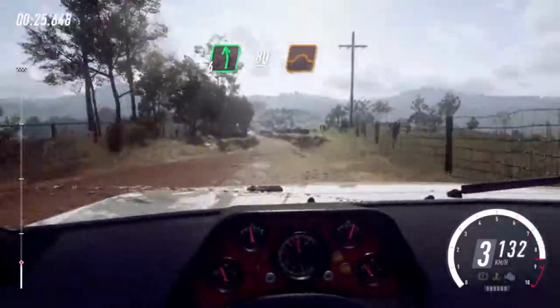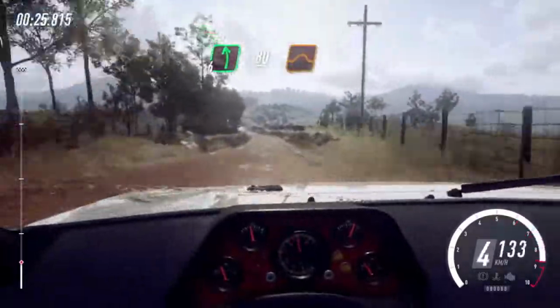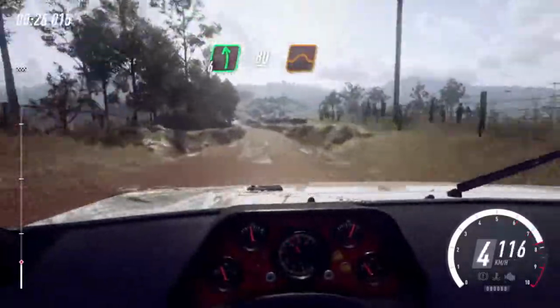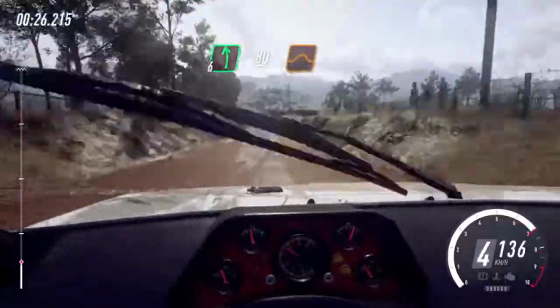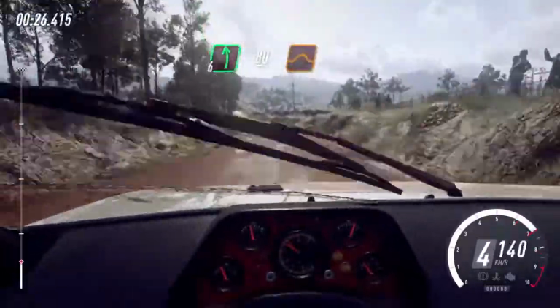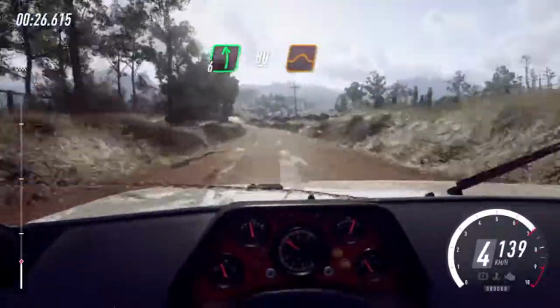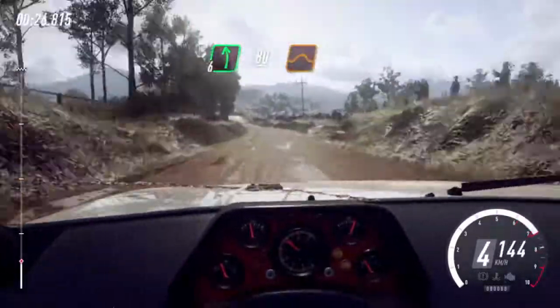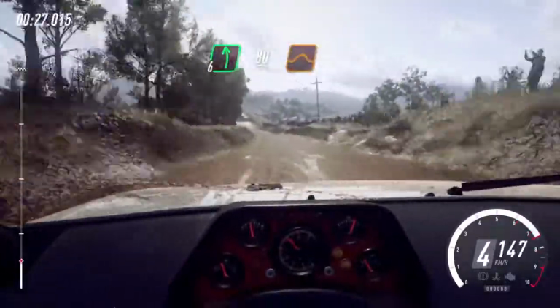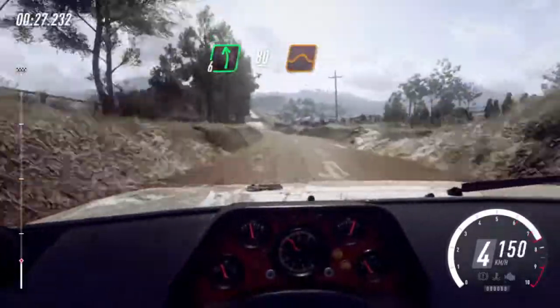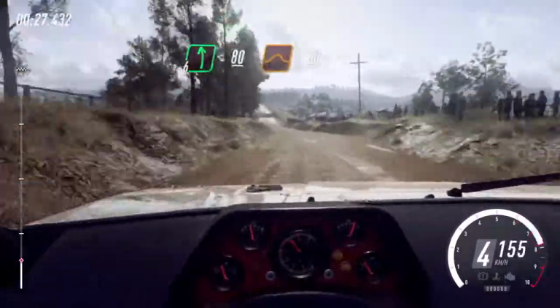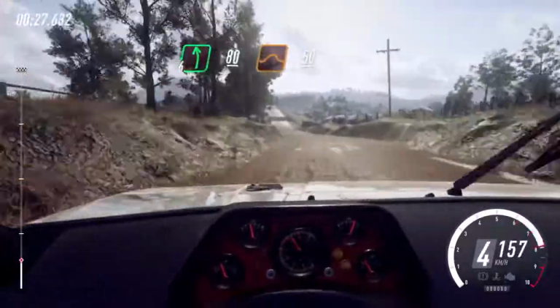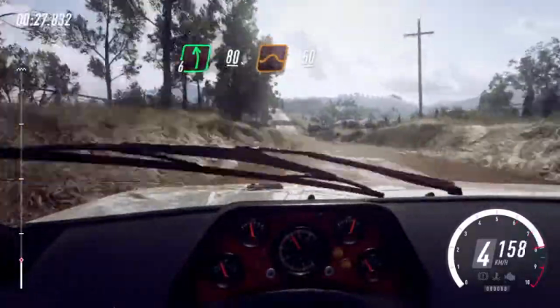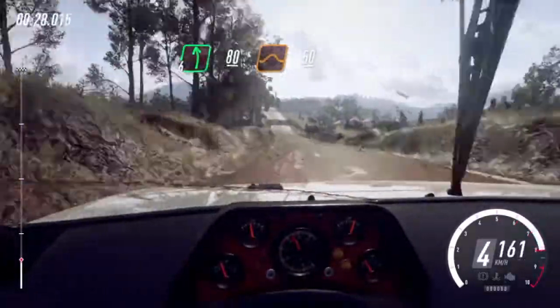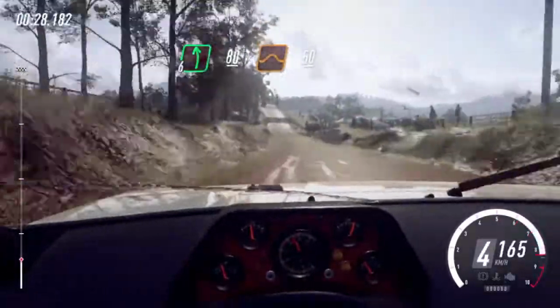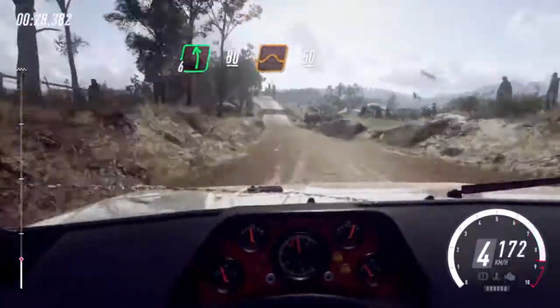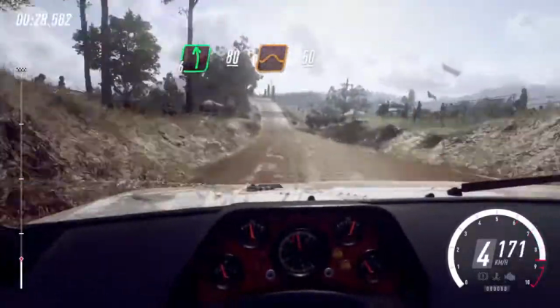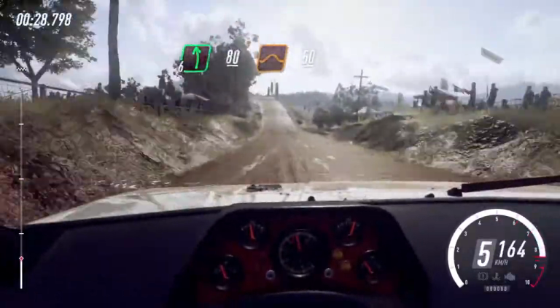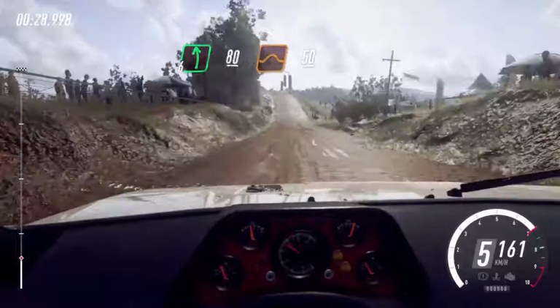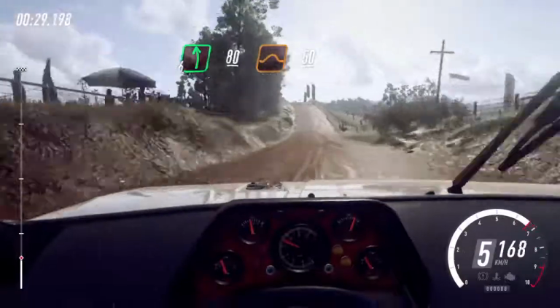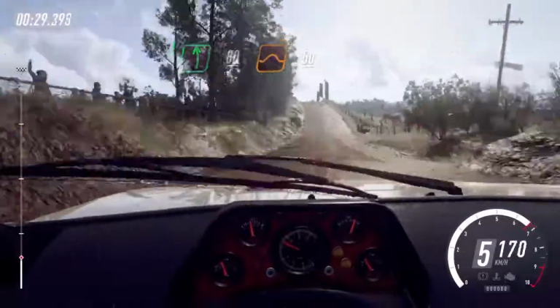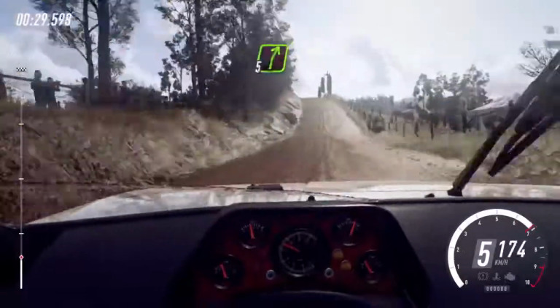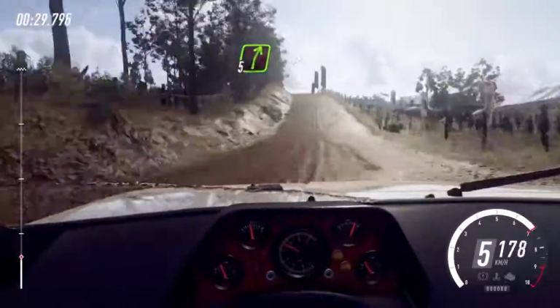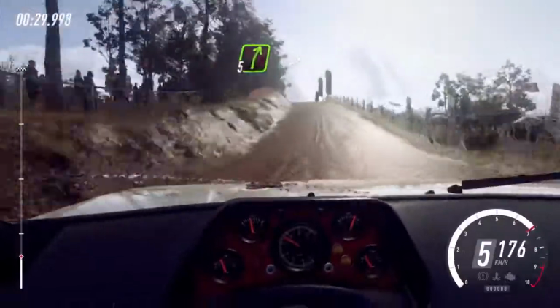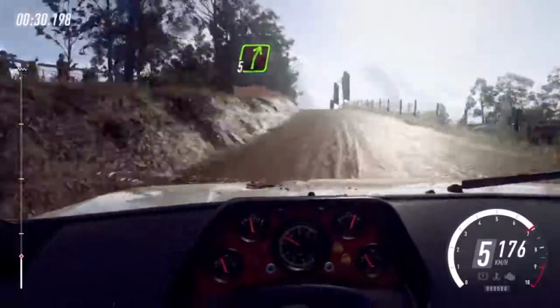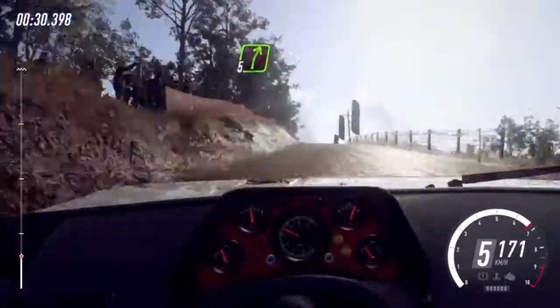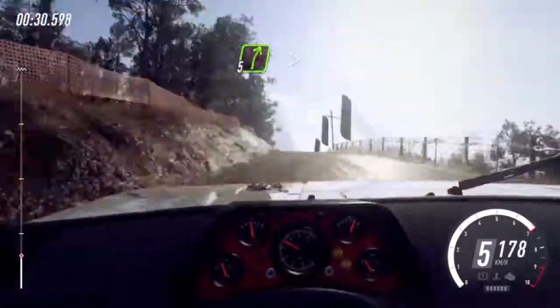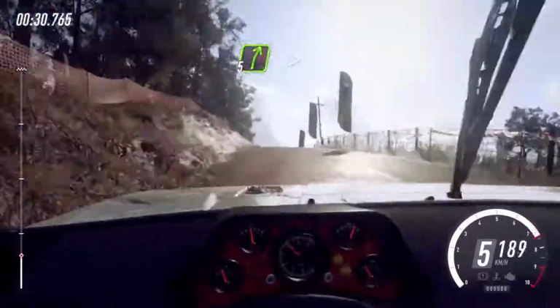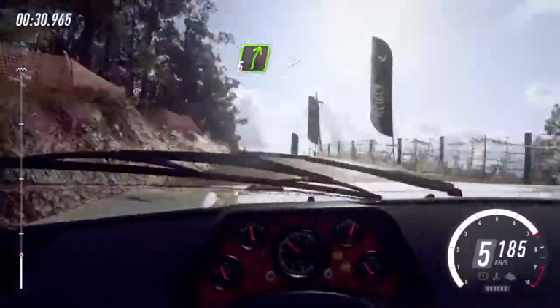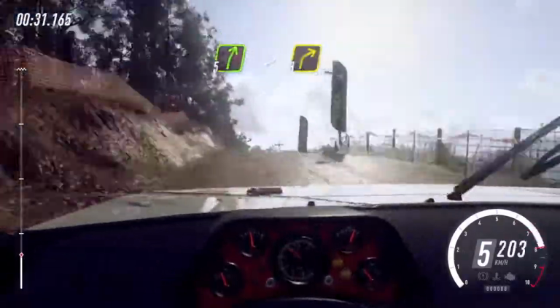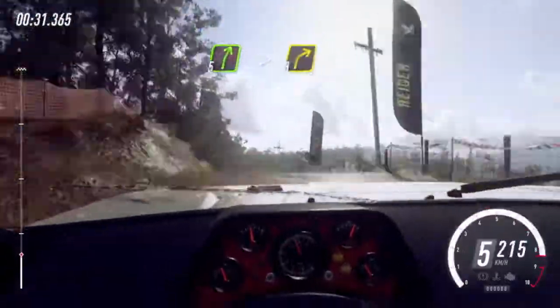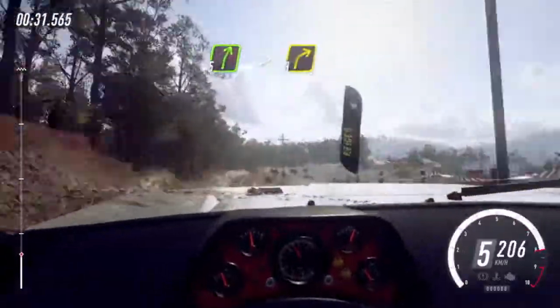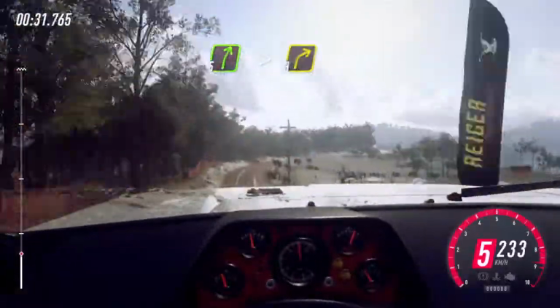Flat middle of a big jump, 50, 5 right long, tightens, 3 of a crest.